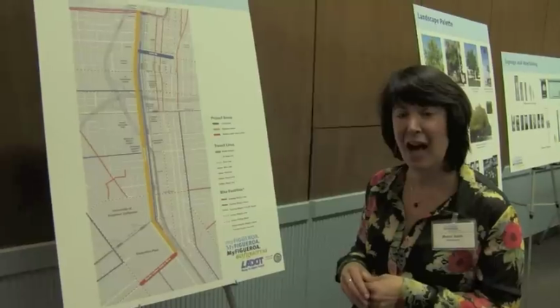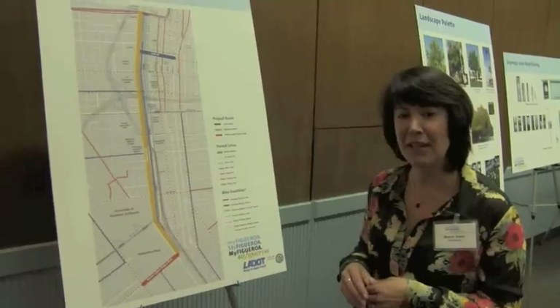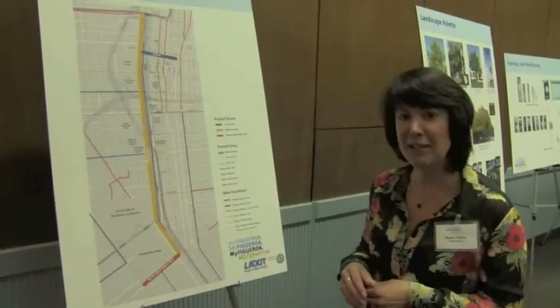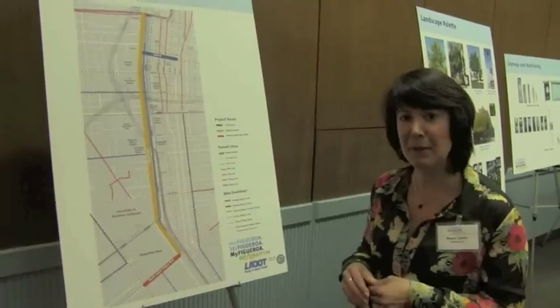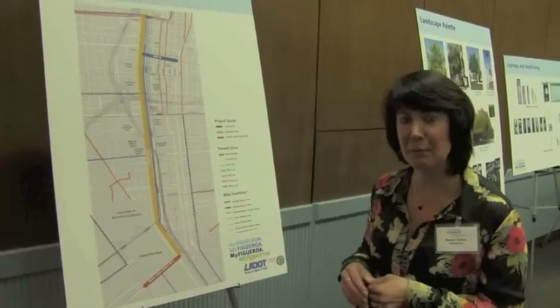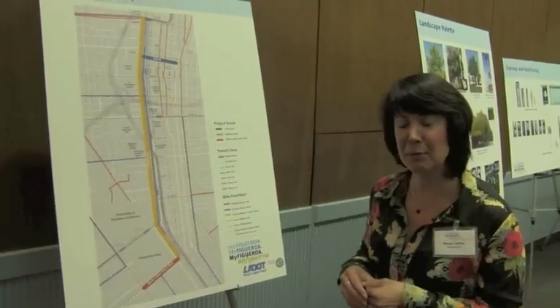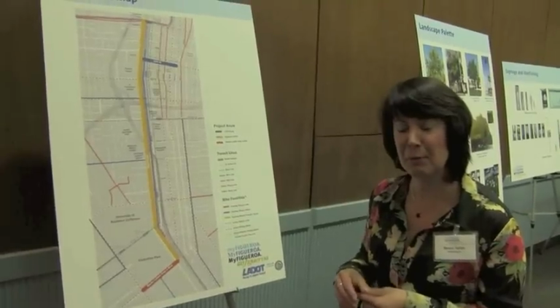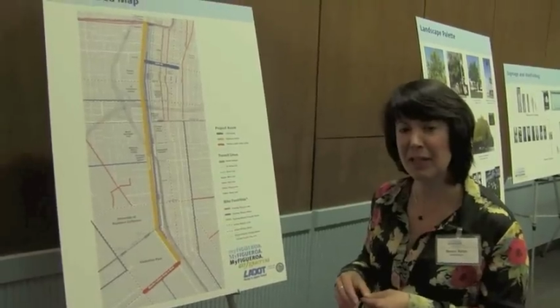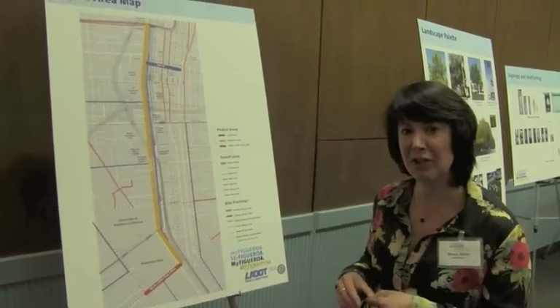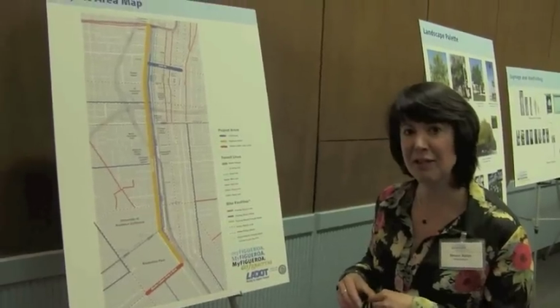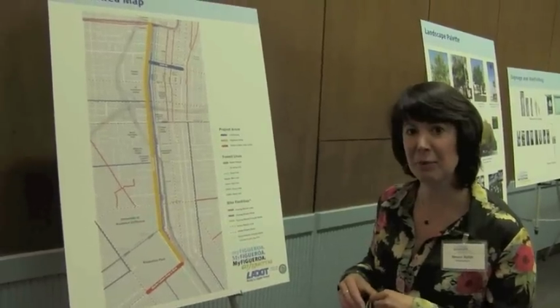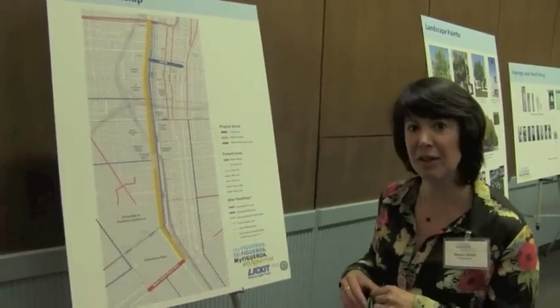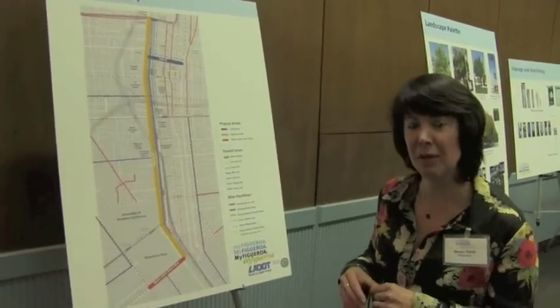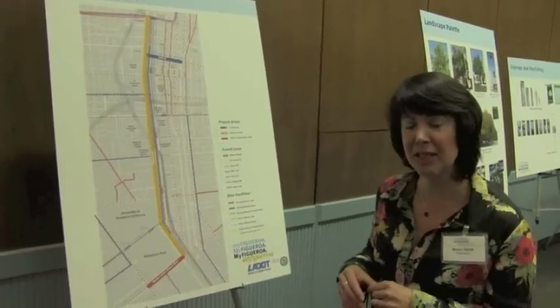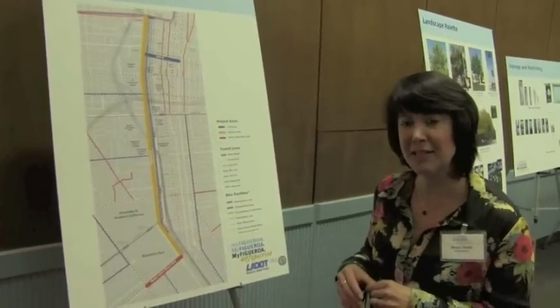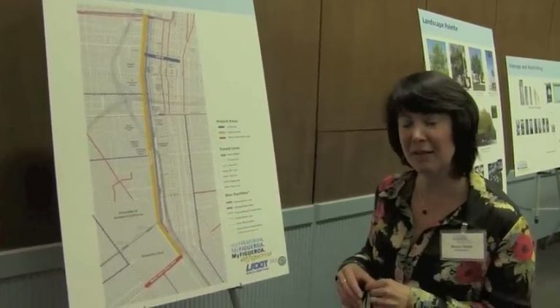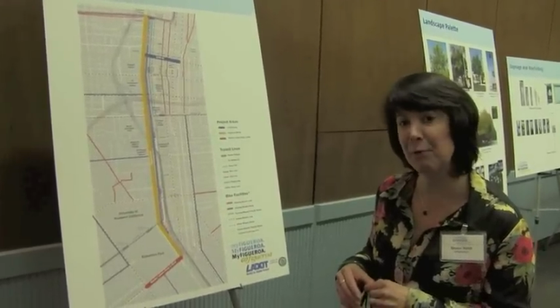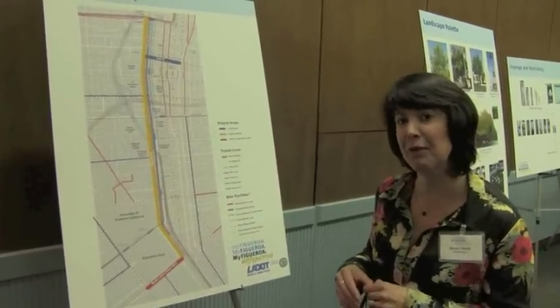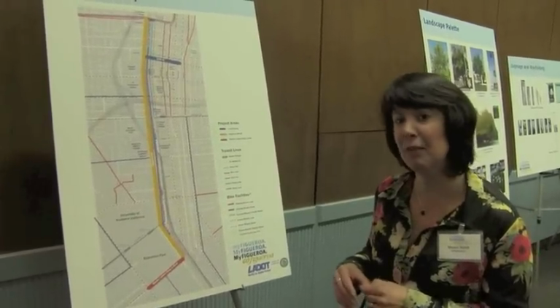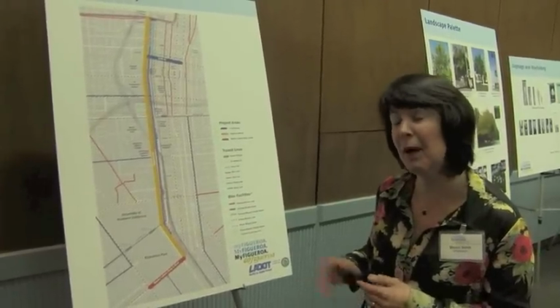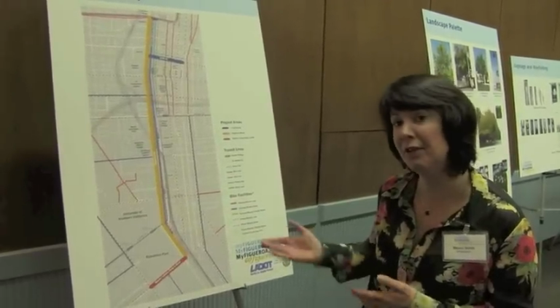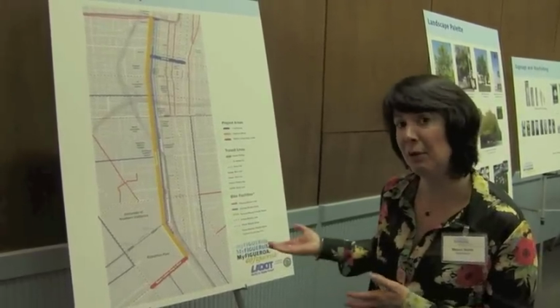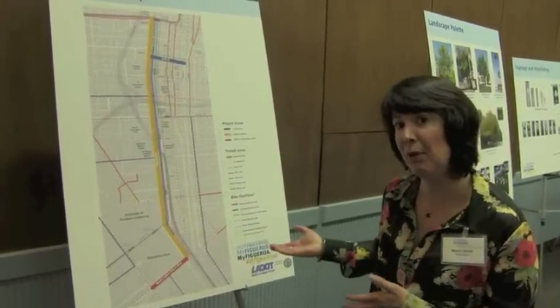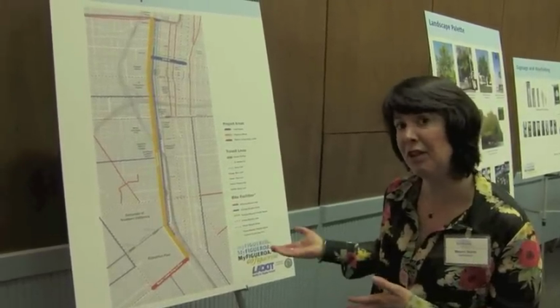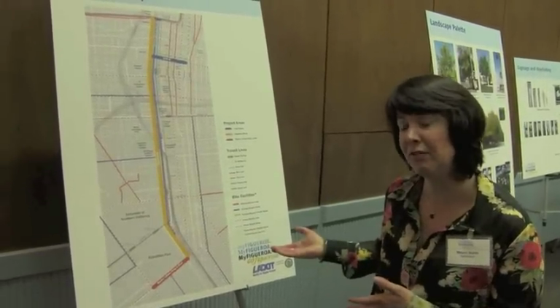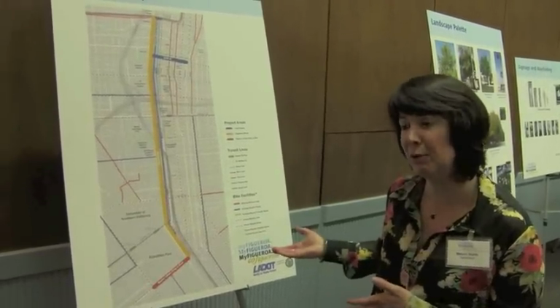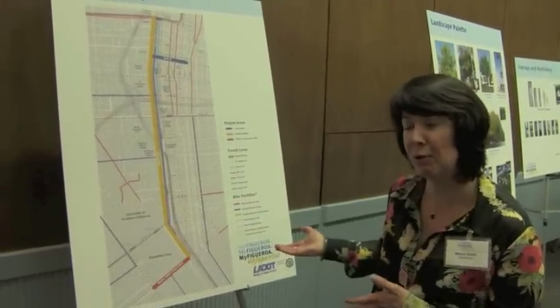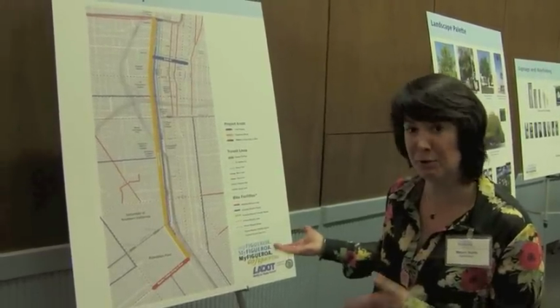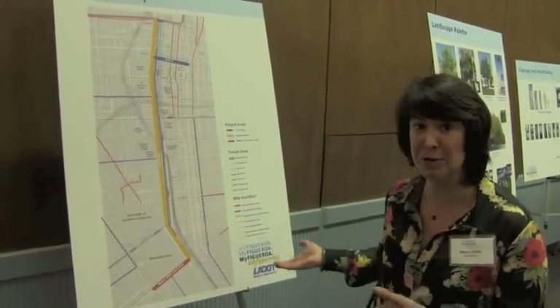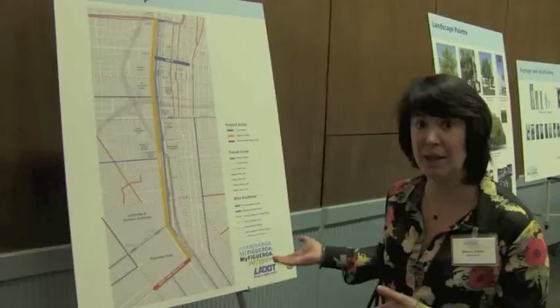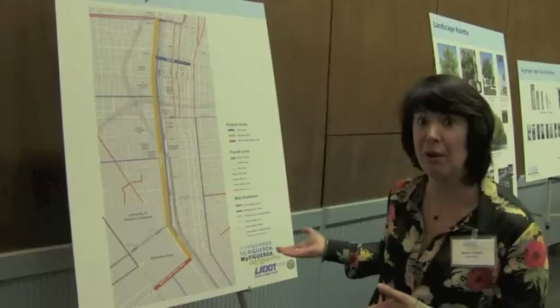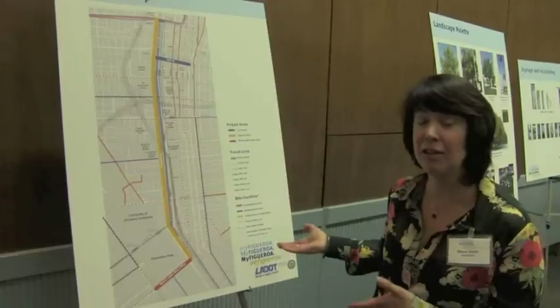I'm Melanie Smith. I'm a principal with Melendrez. We're one of the new design firms on the MyFigueroa Project, the Figueroa Corridor Streetscape Project.